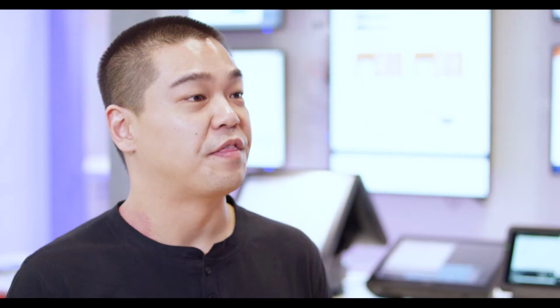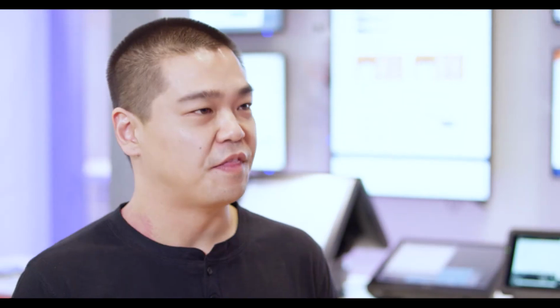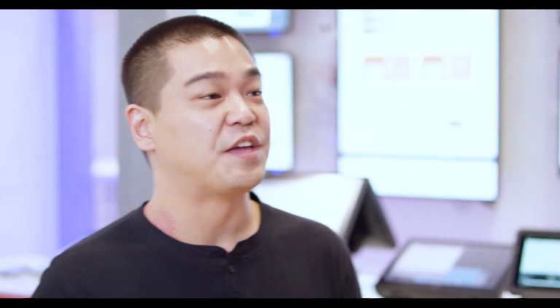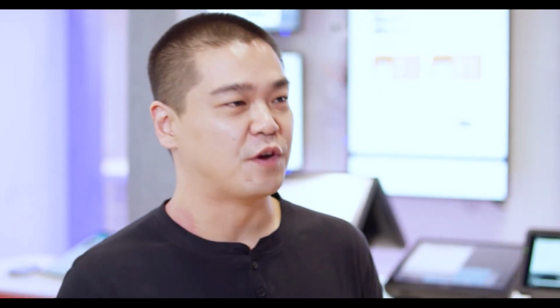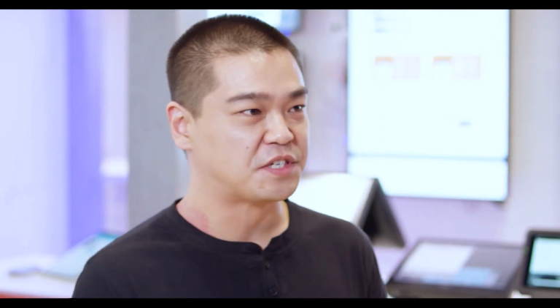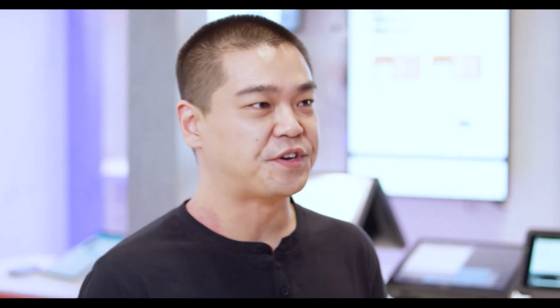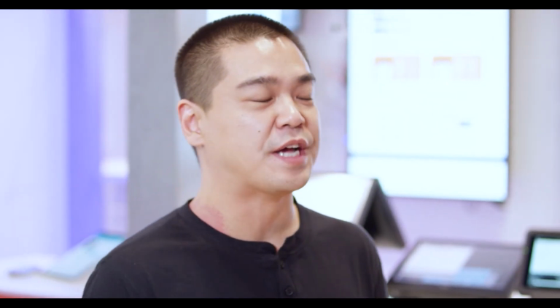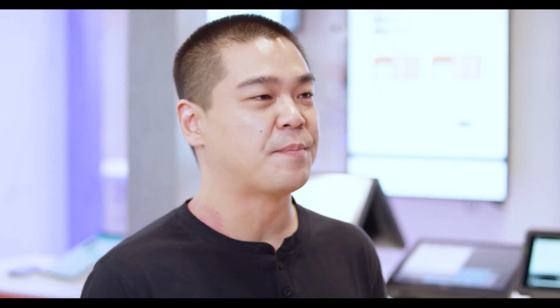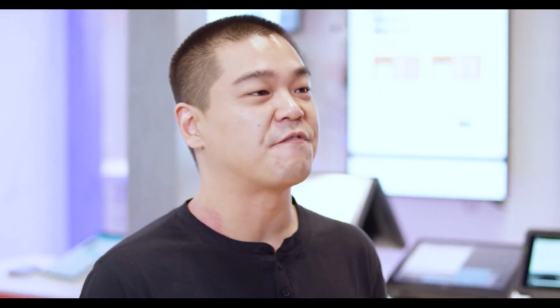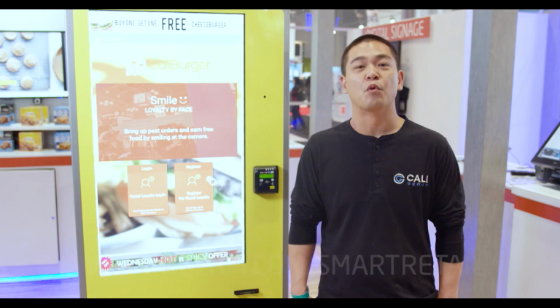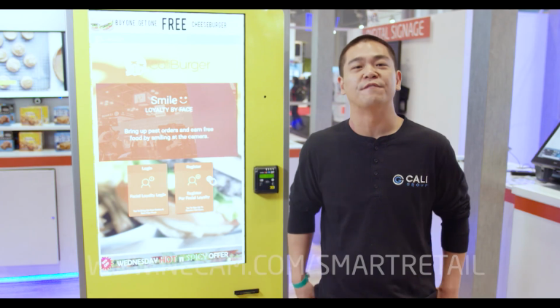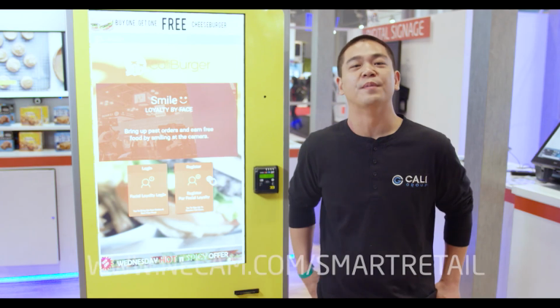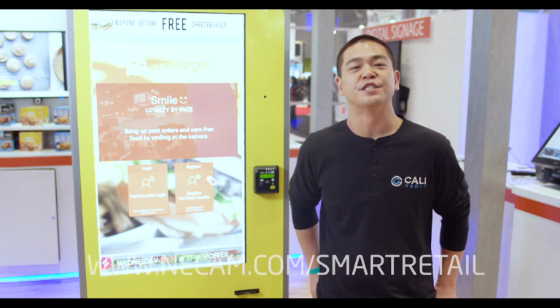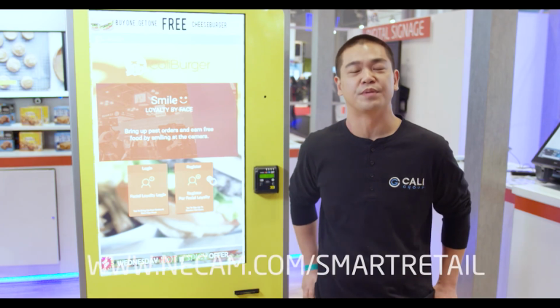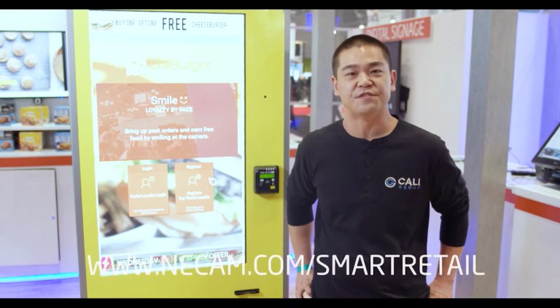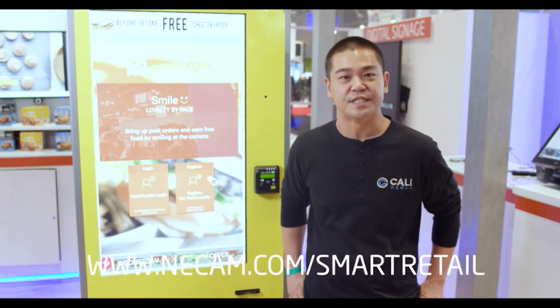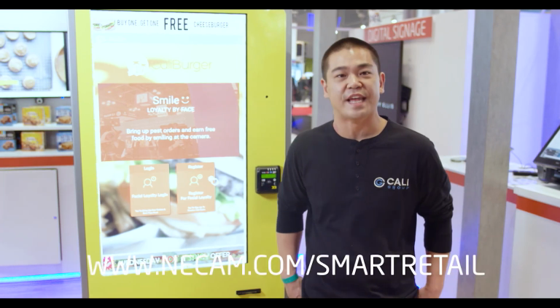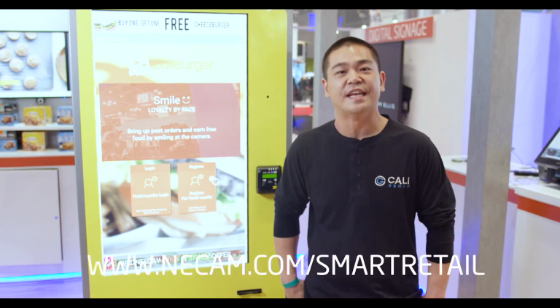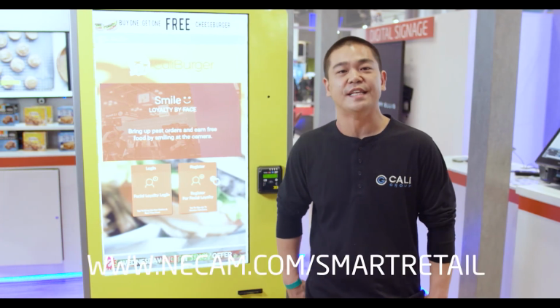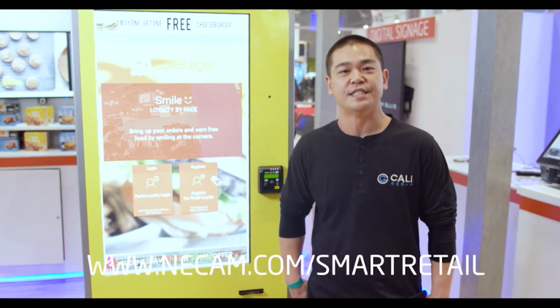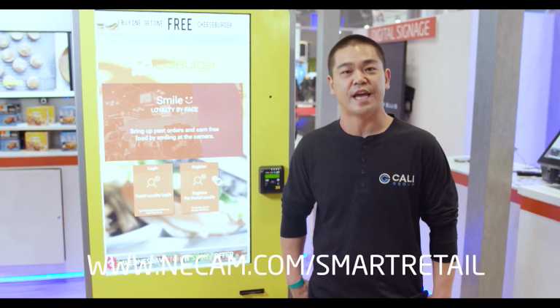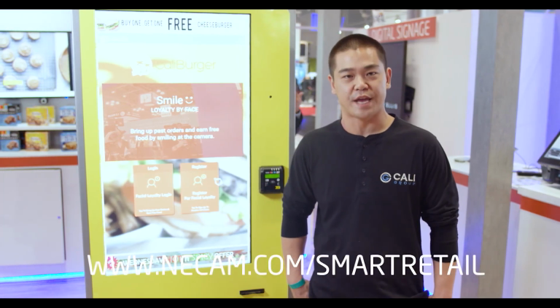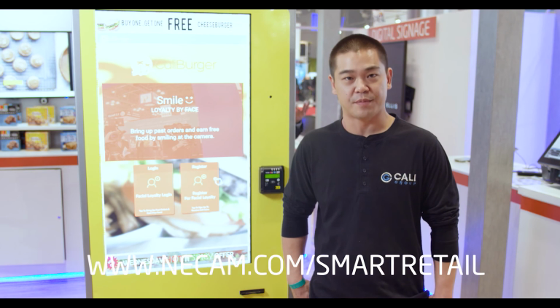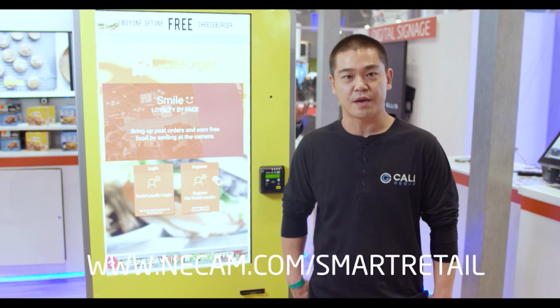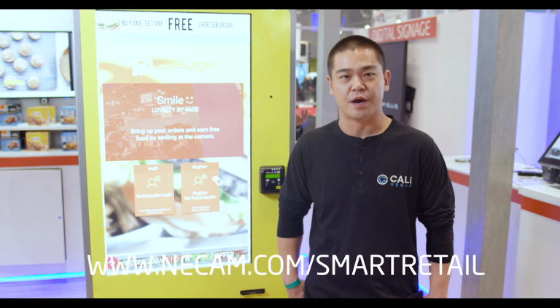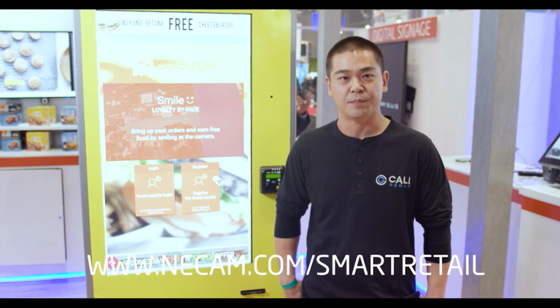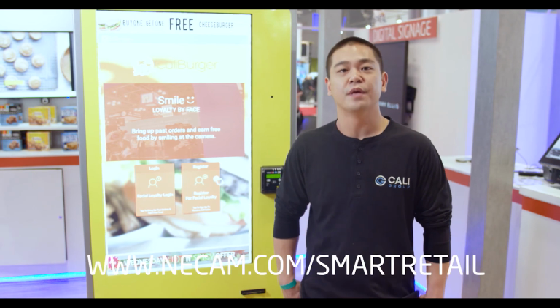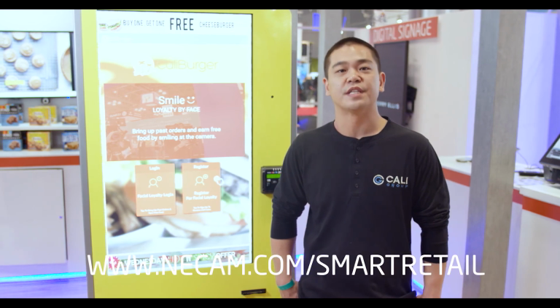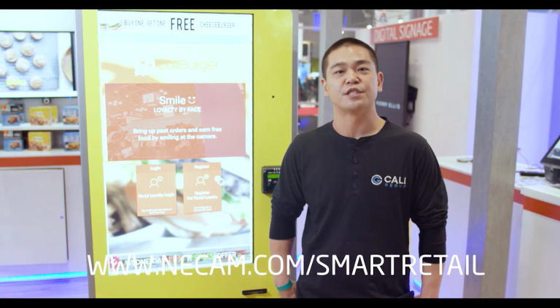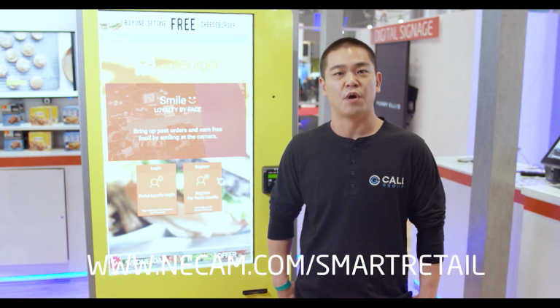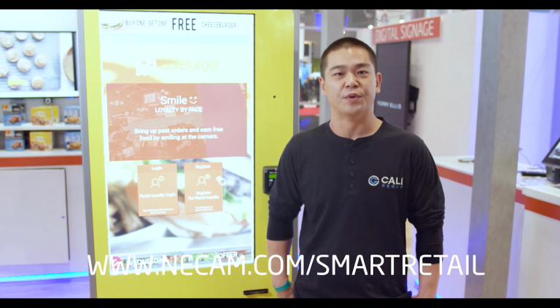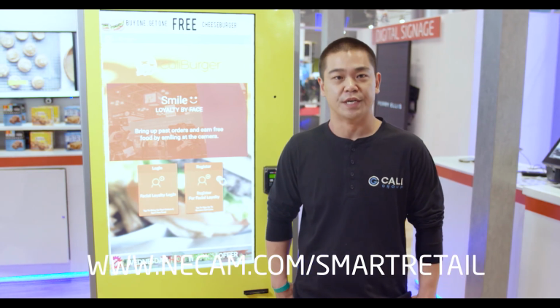Thank you very much for your time. For more information, please visit NECAM.com/SmartRetail.